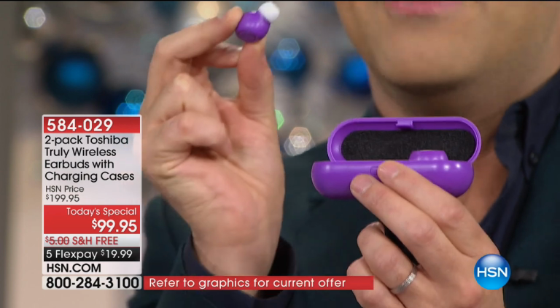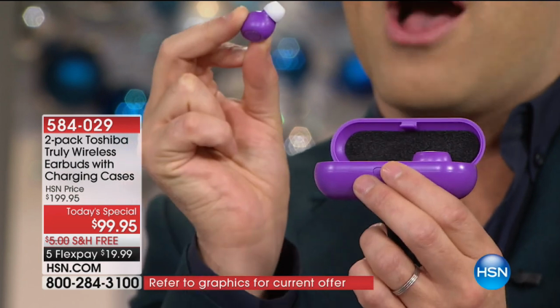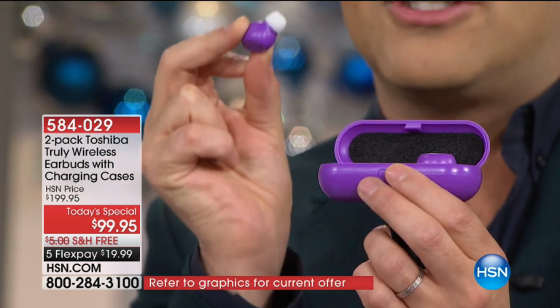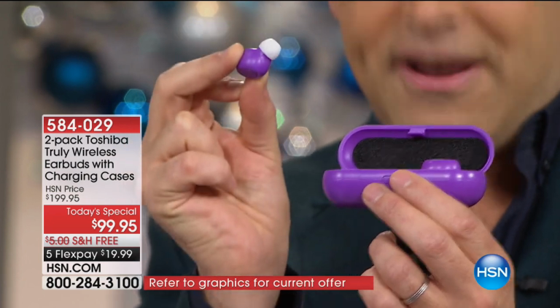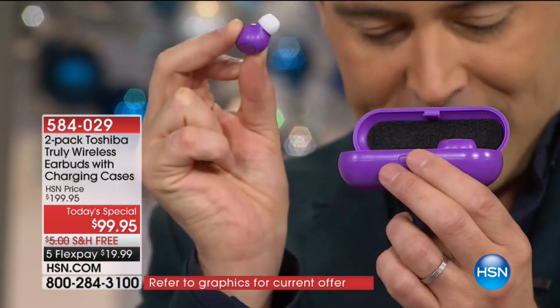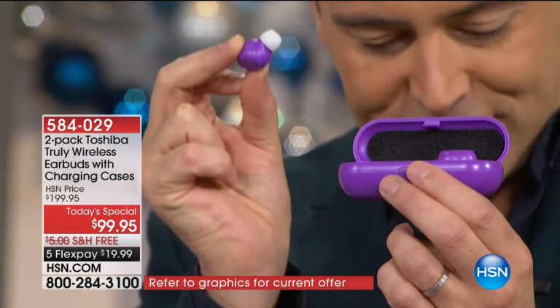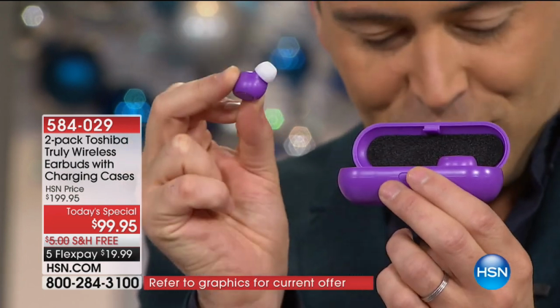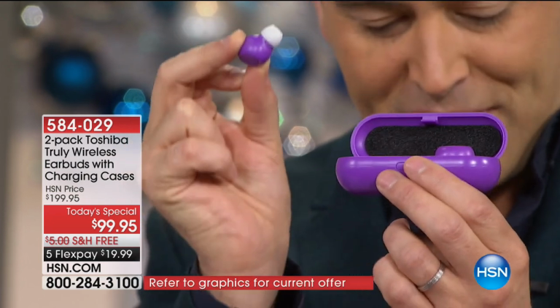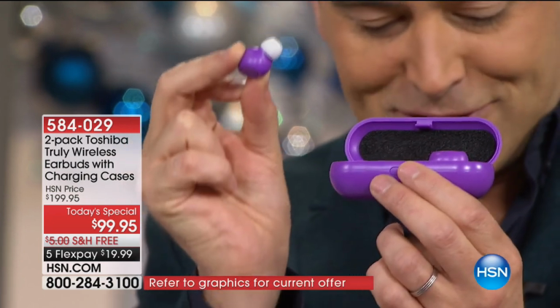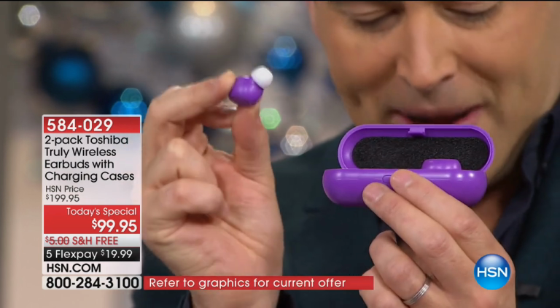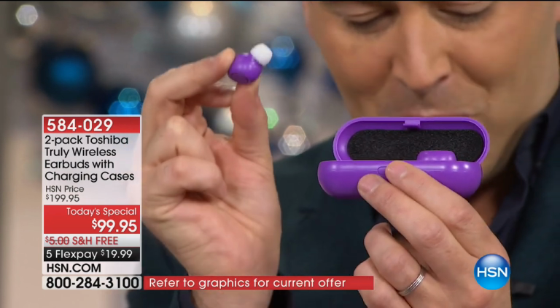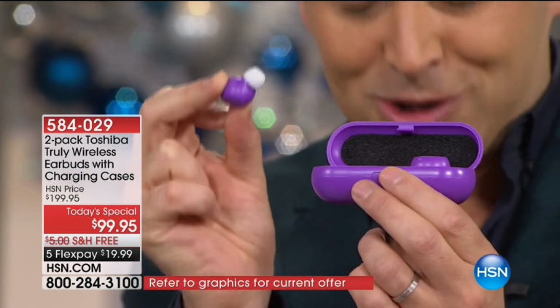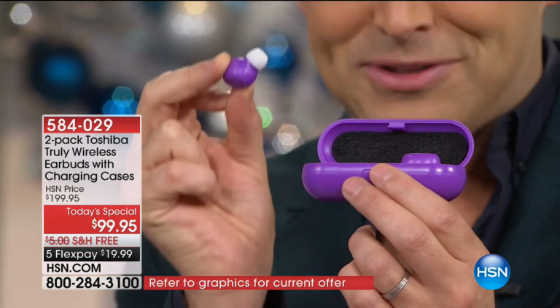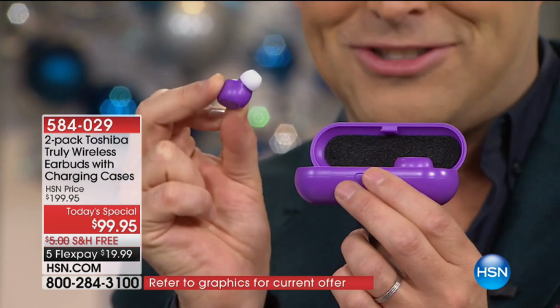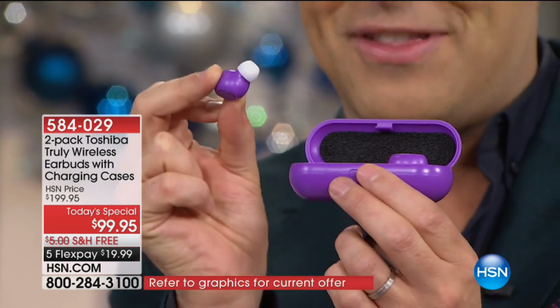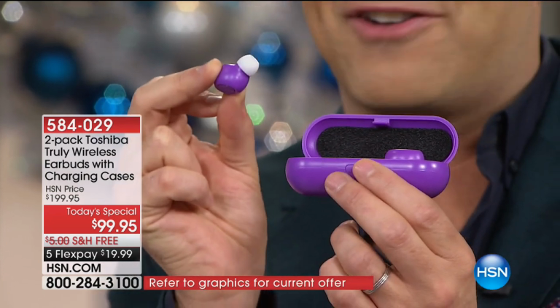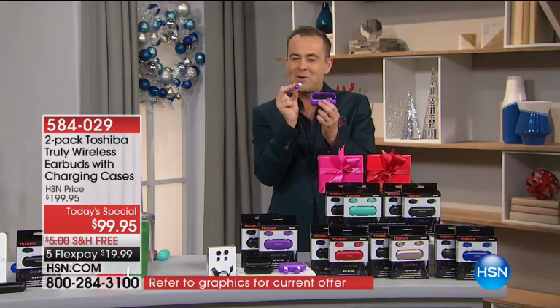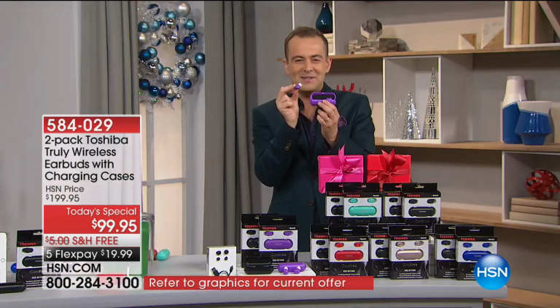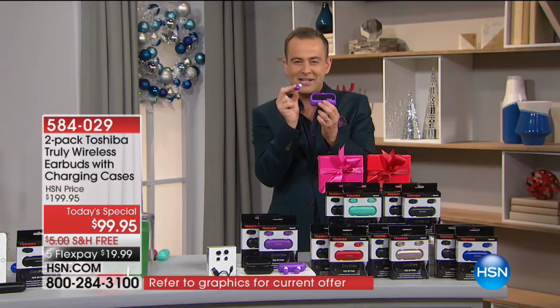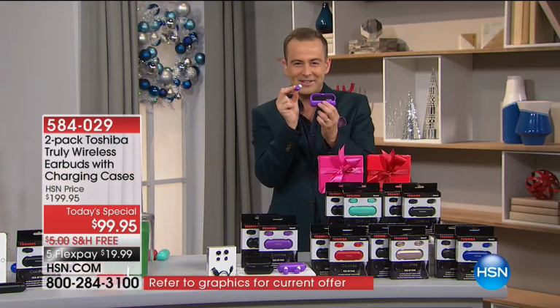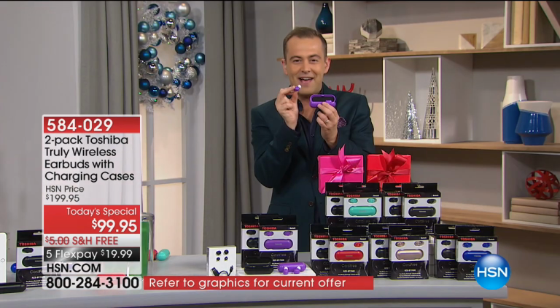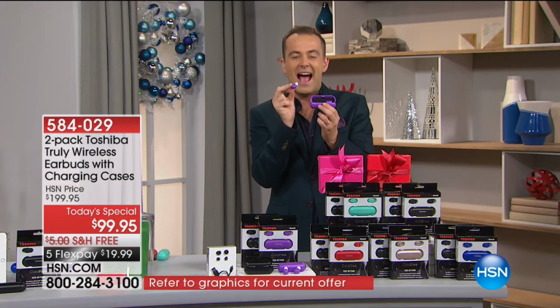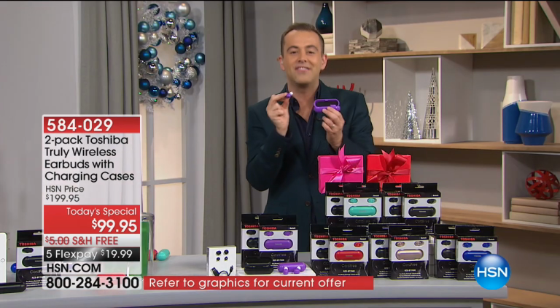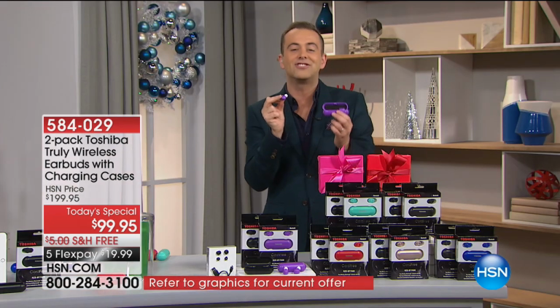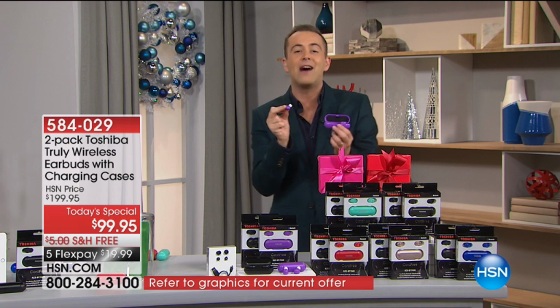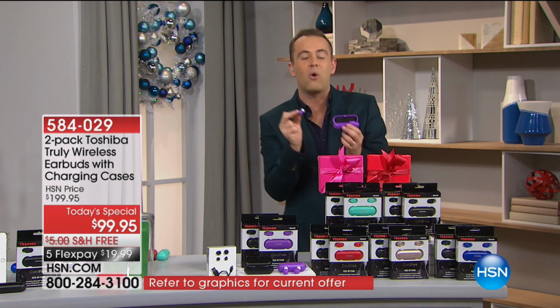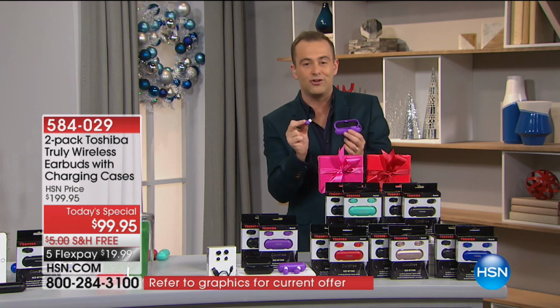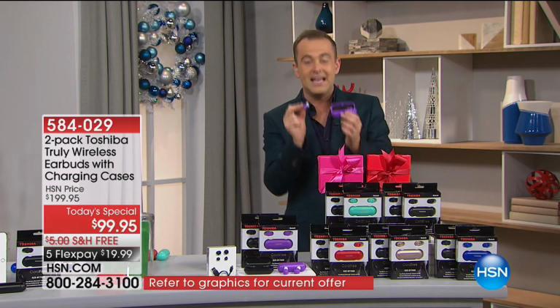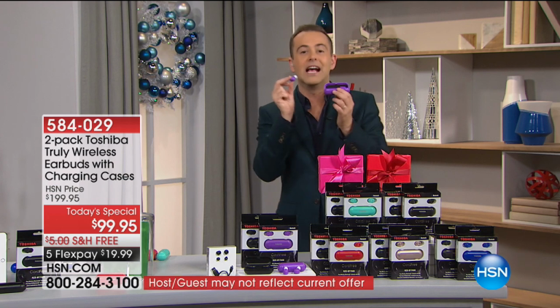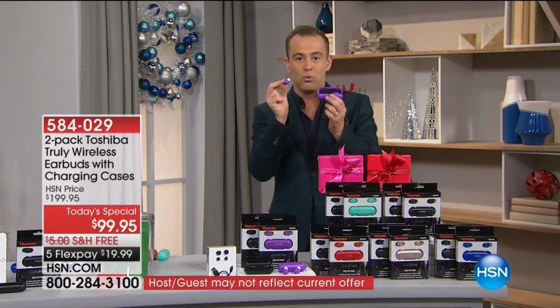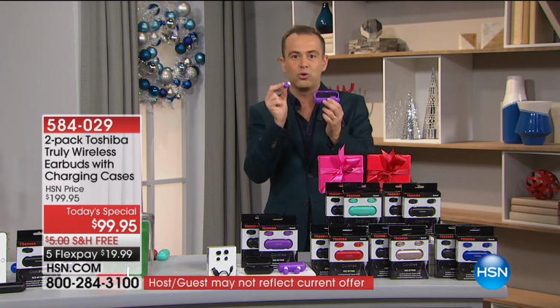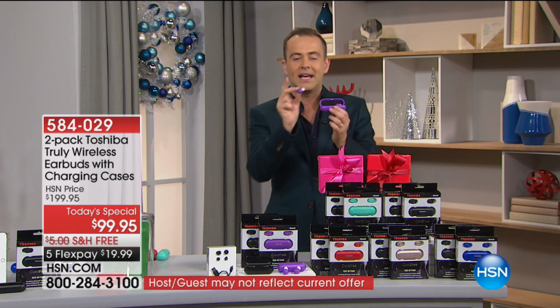They are safe, they are secure, they are sweat and water resistant, they have a crazy battery life, and the sound quality is award winning.